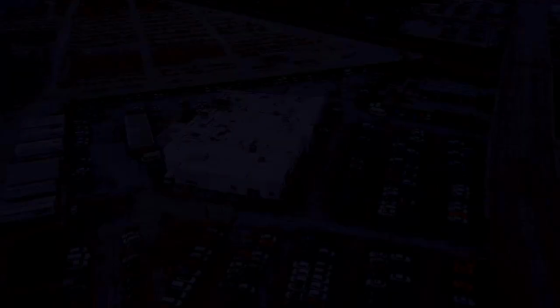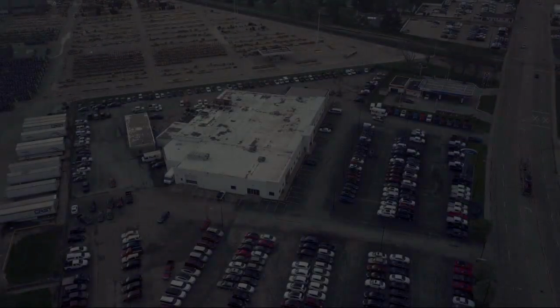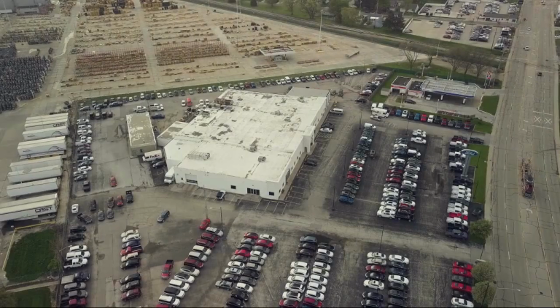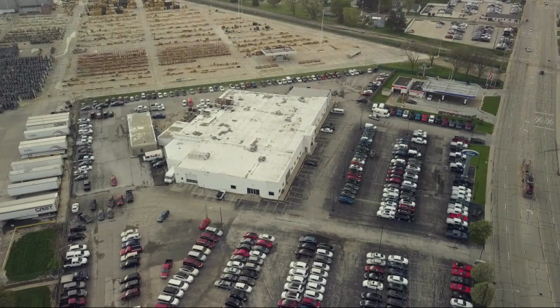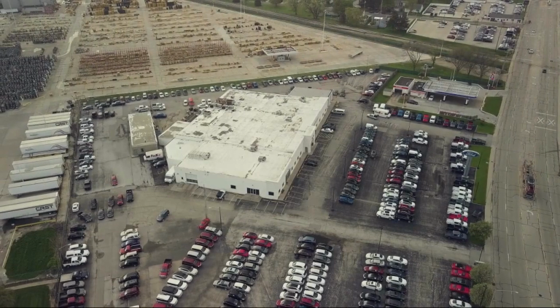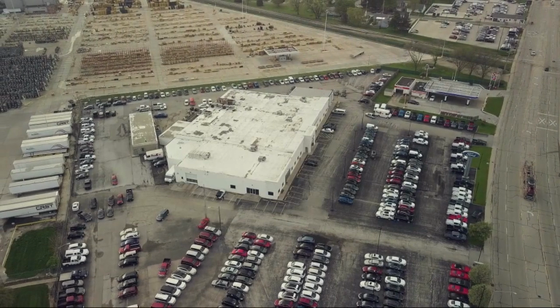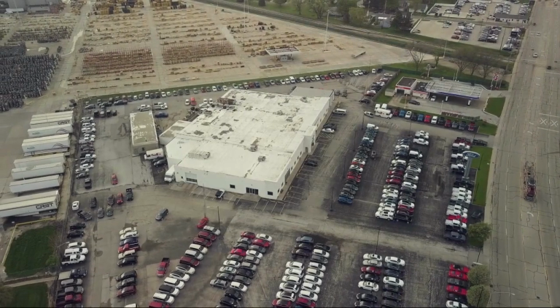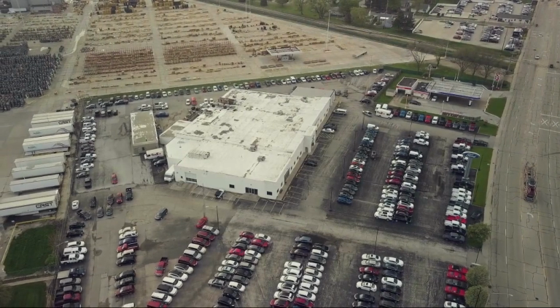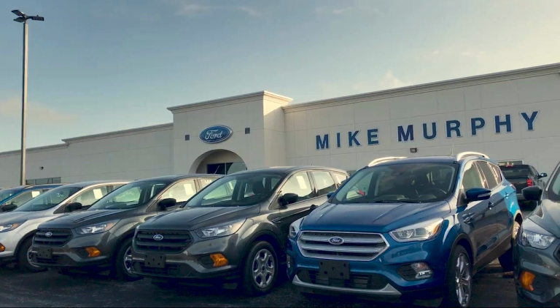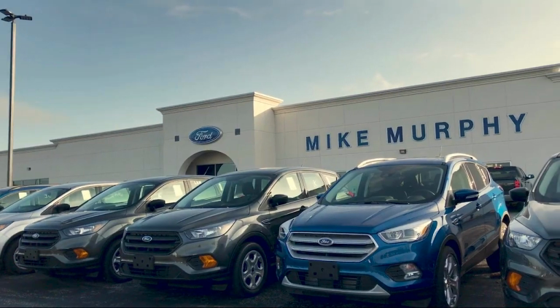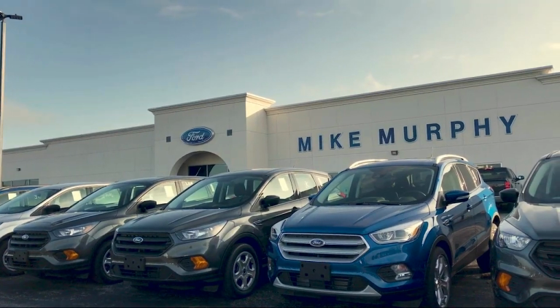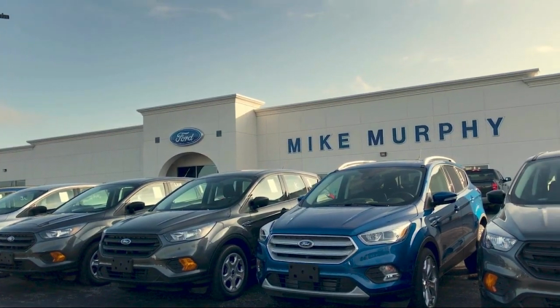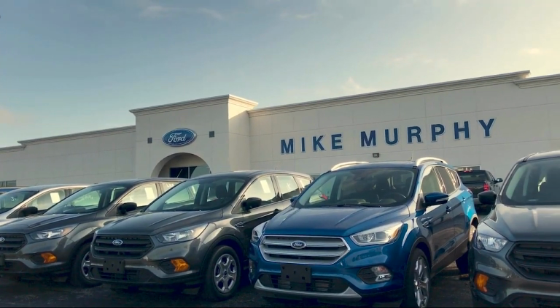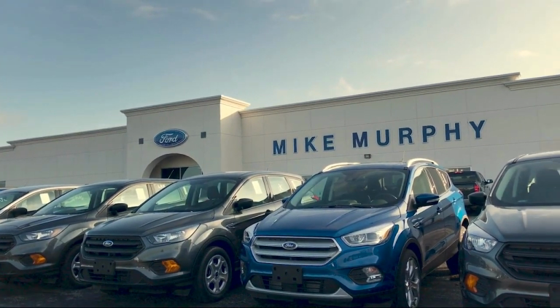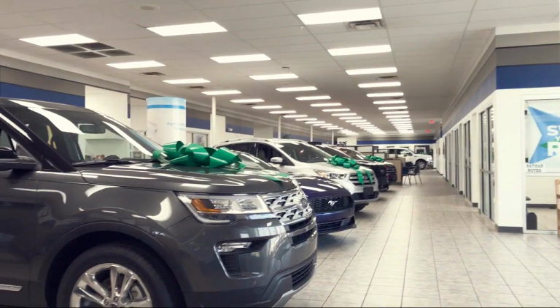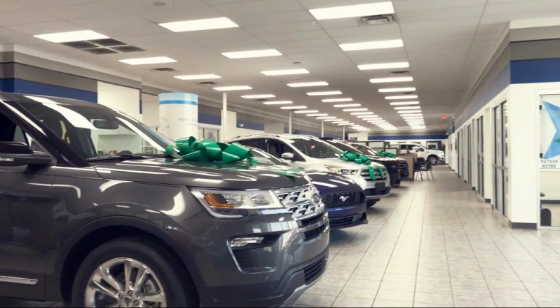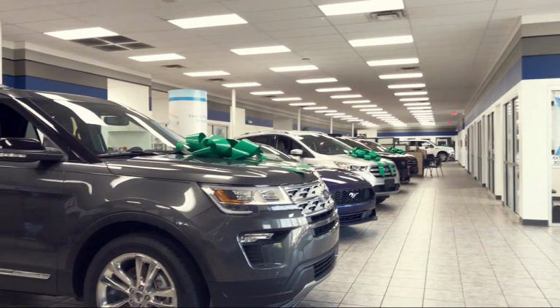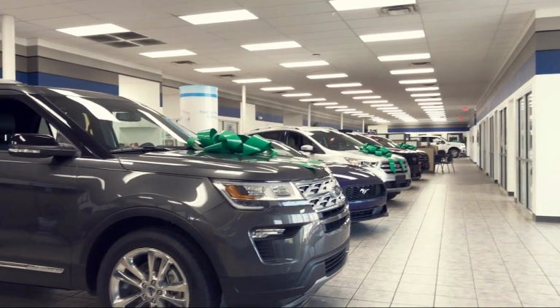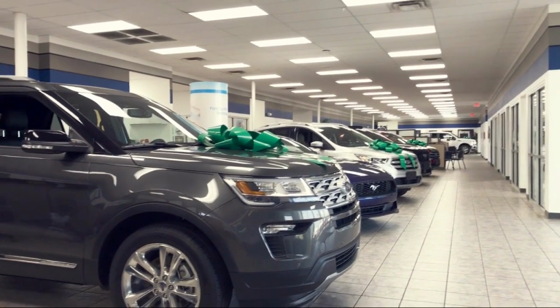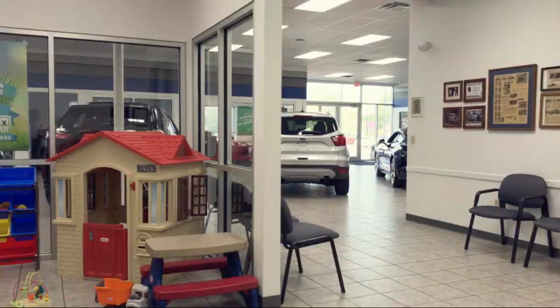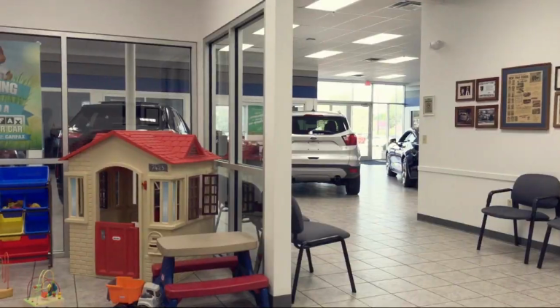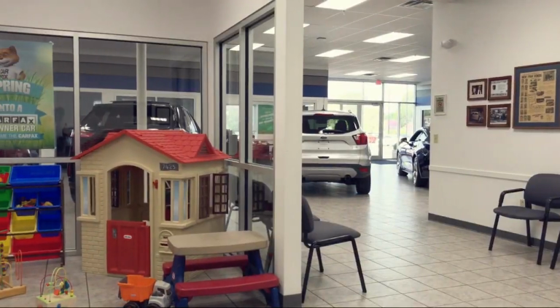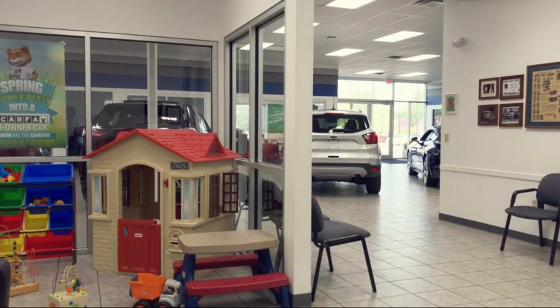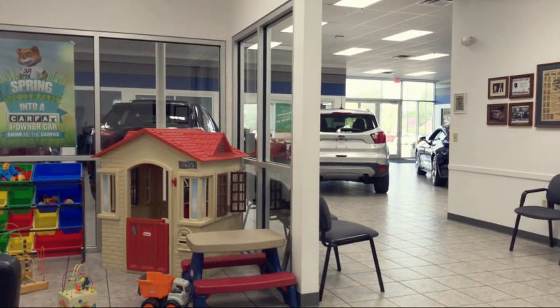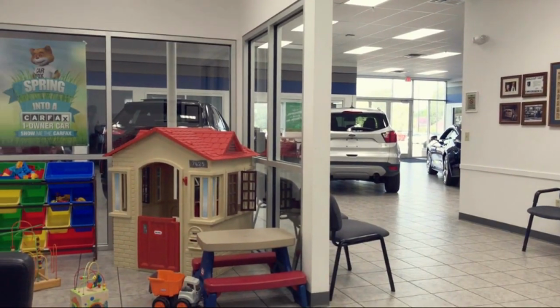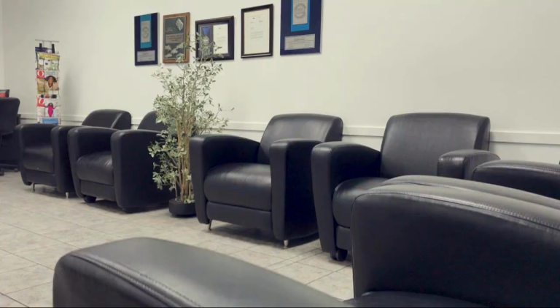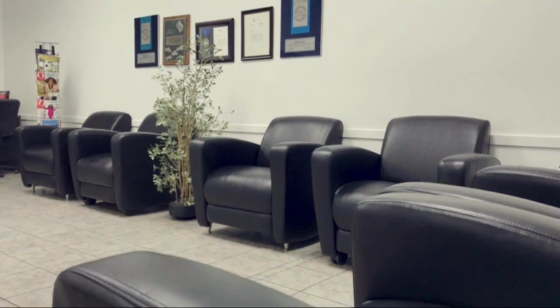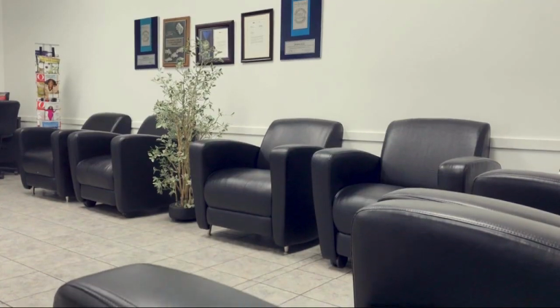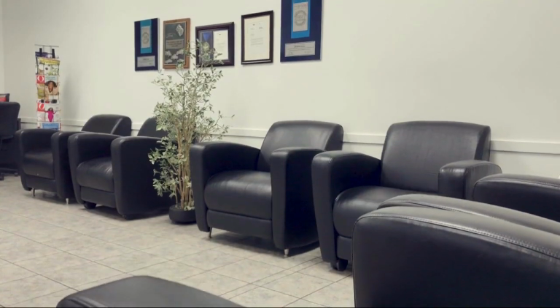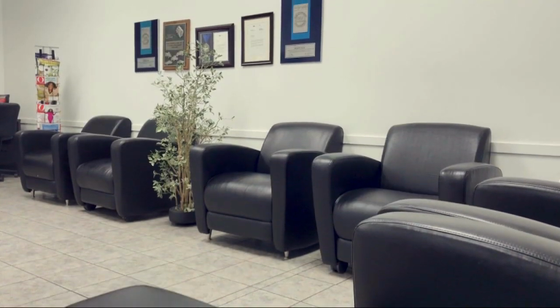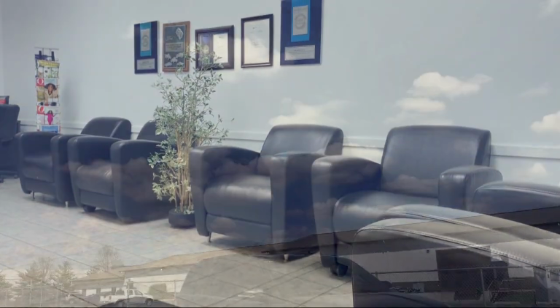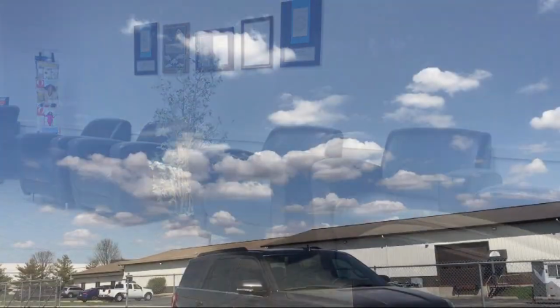Welcome to Mike Murphy Ford, your premier destination for purchasing a vehicle. Here's a look at one of our great vehicles from our inventory.